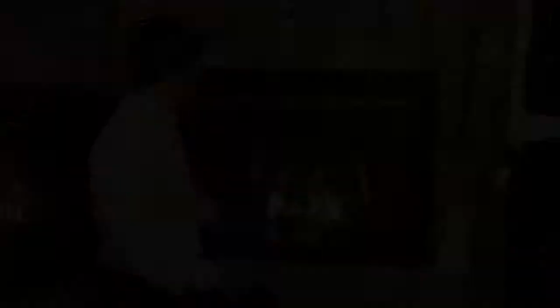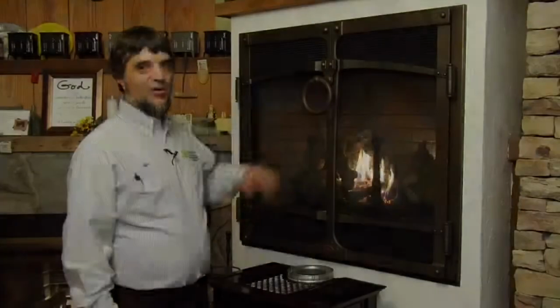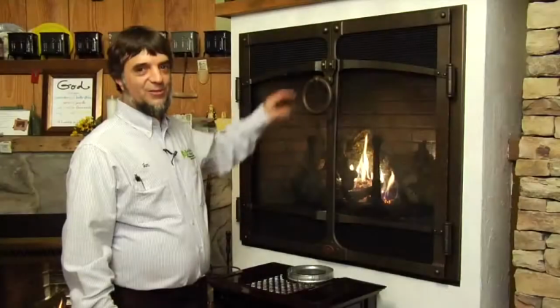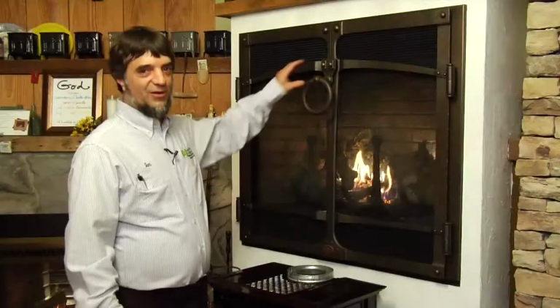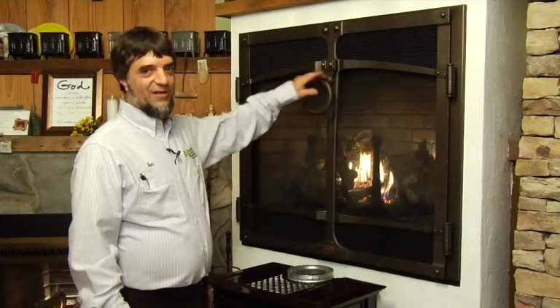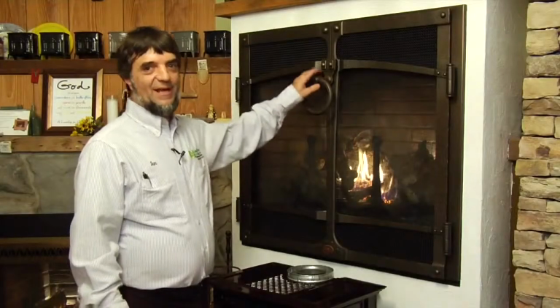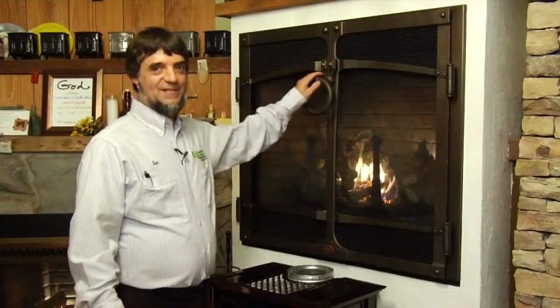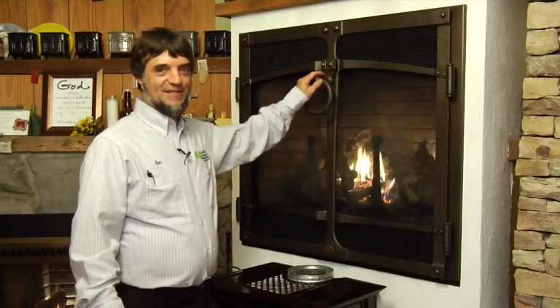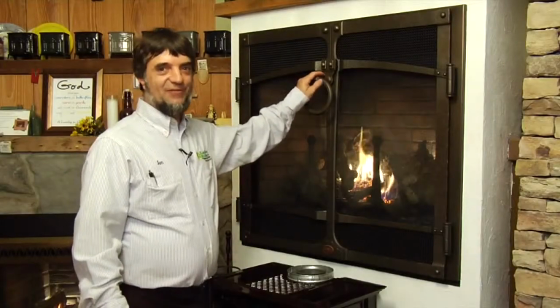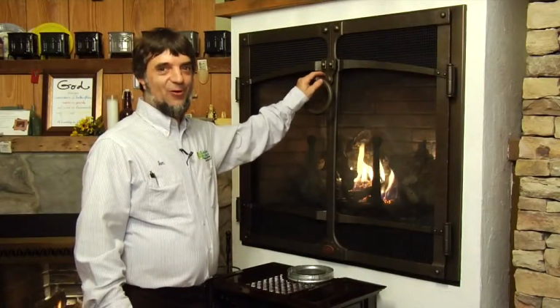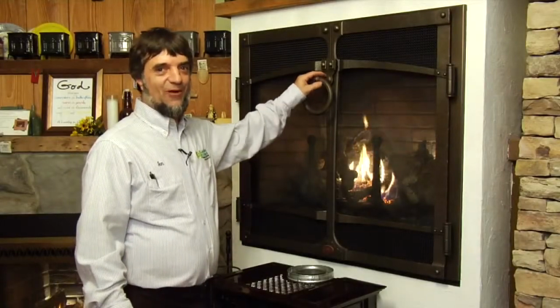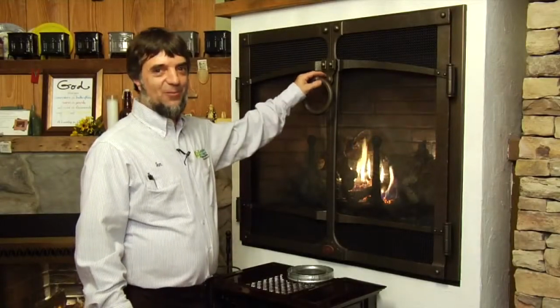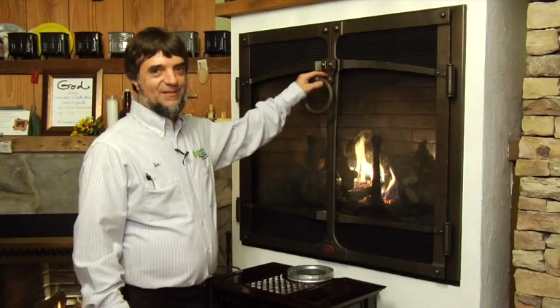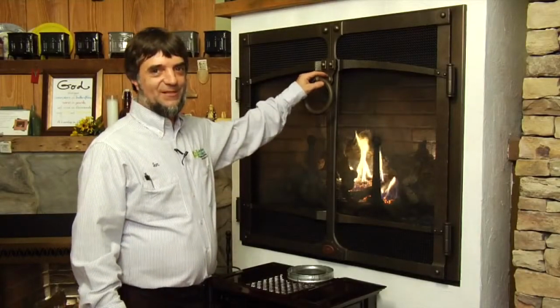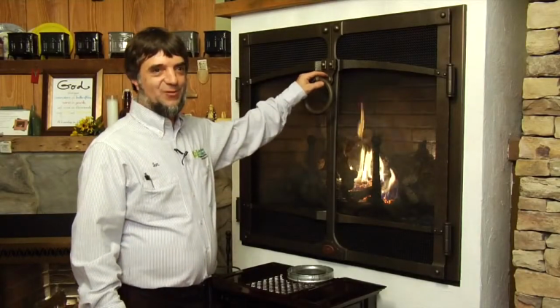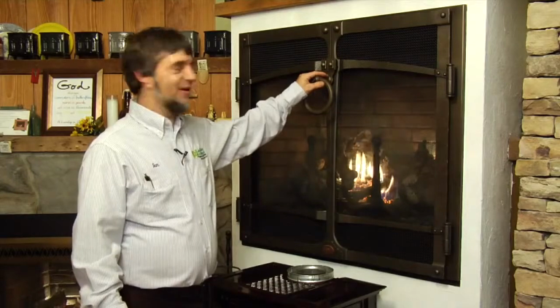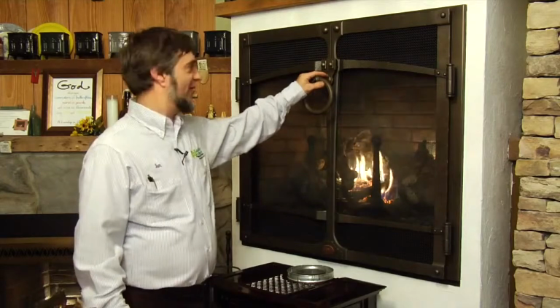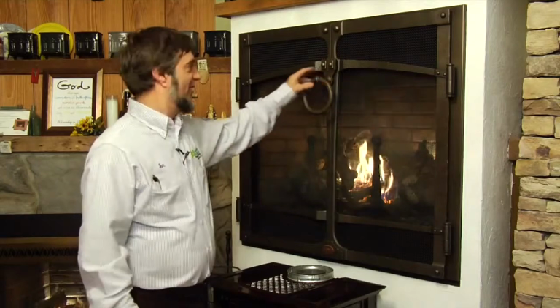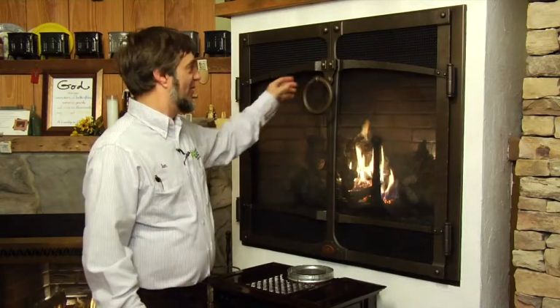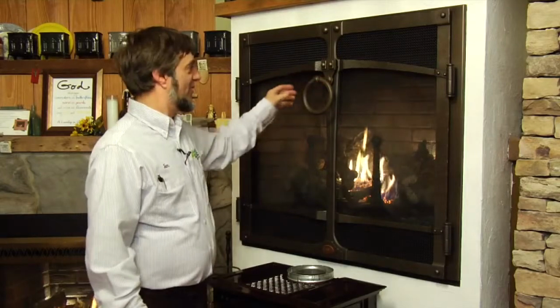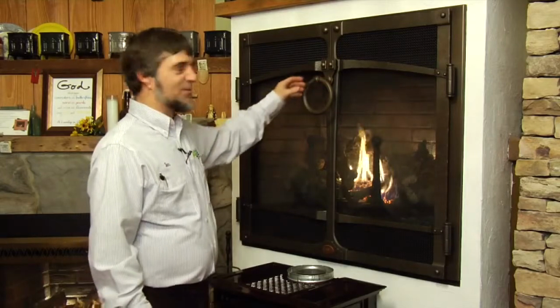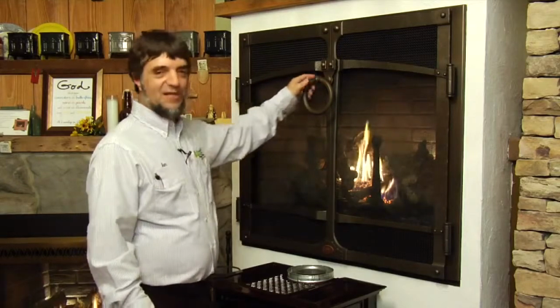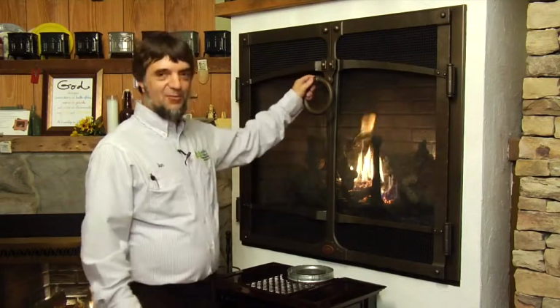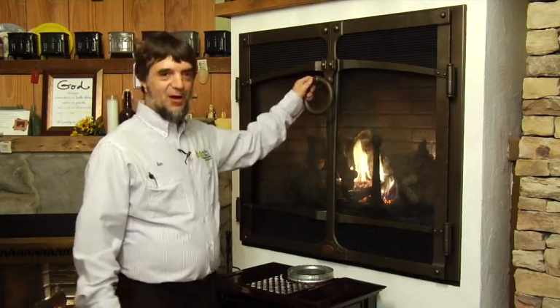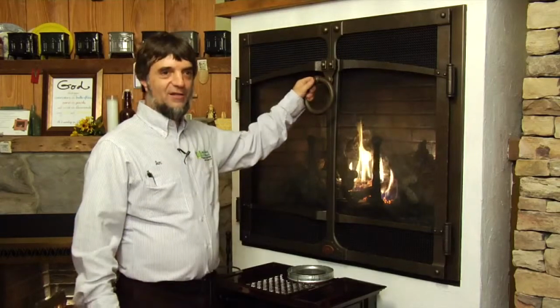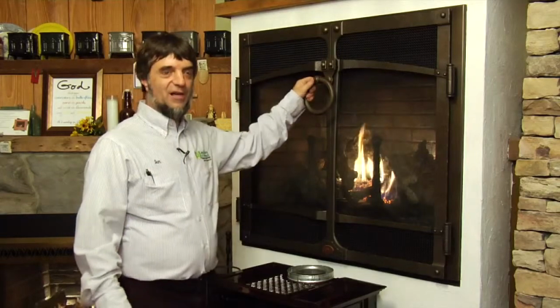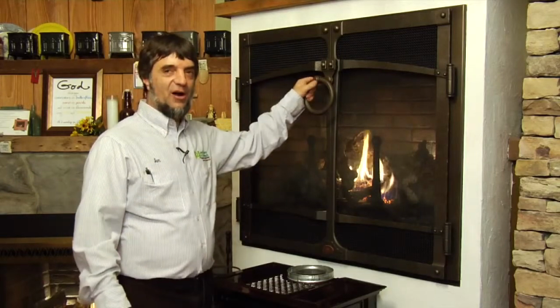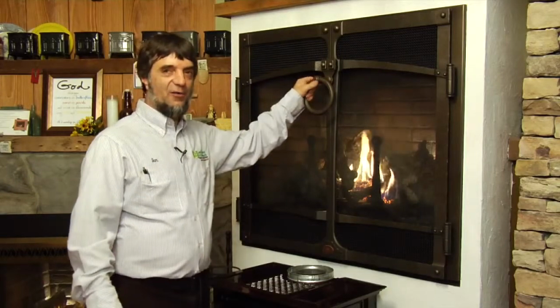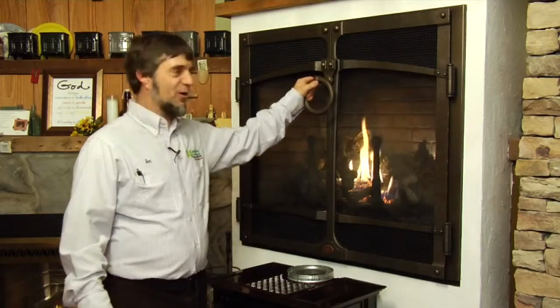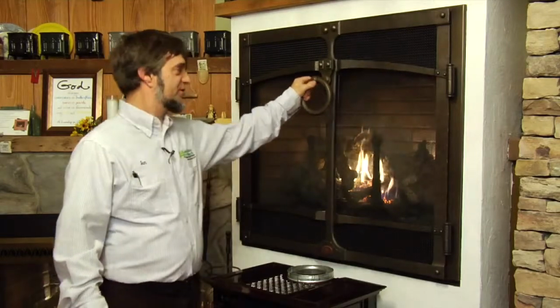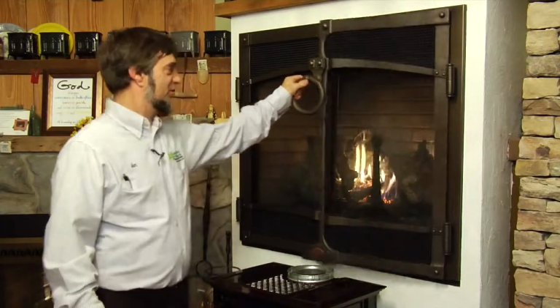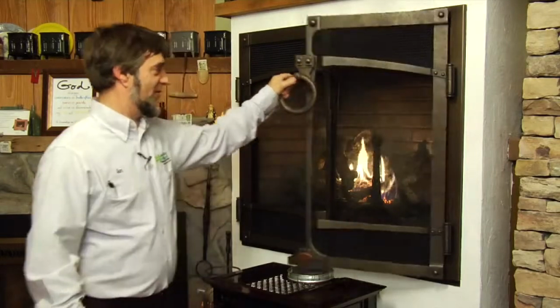Here we're showing the 864 Fireplace Extraordinaire with the patina bronze ironworks door.